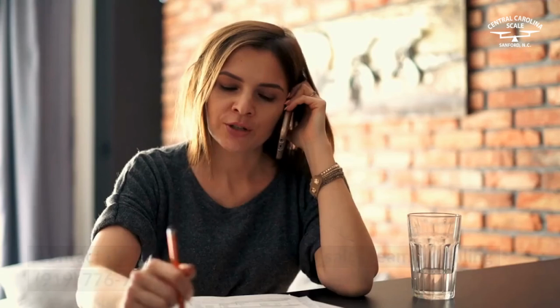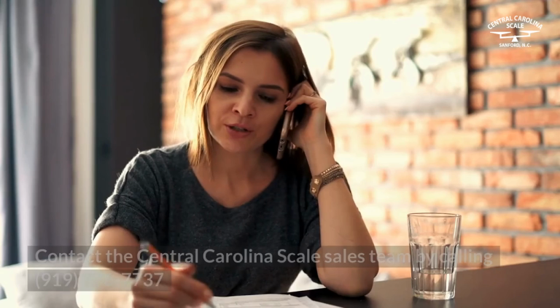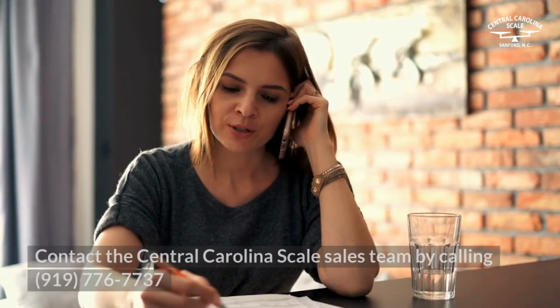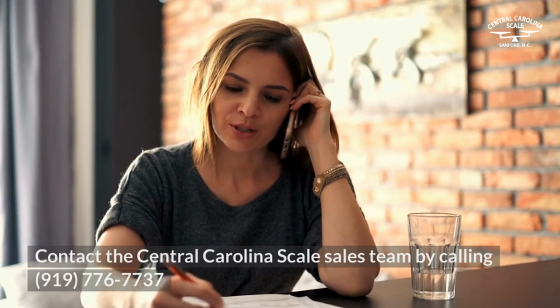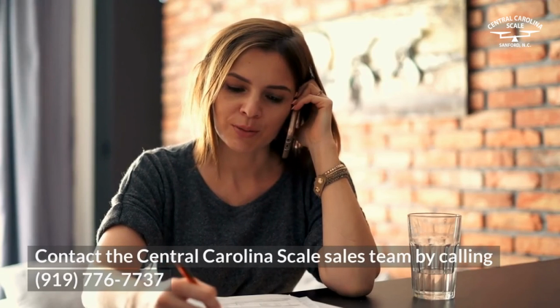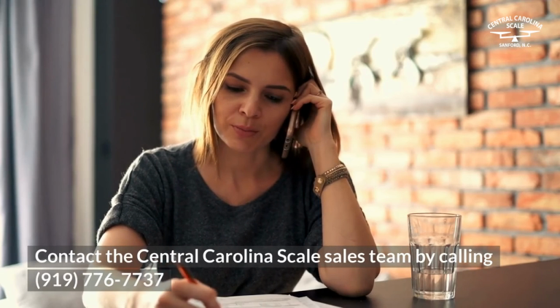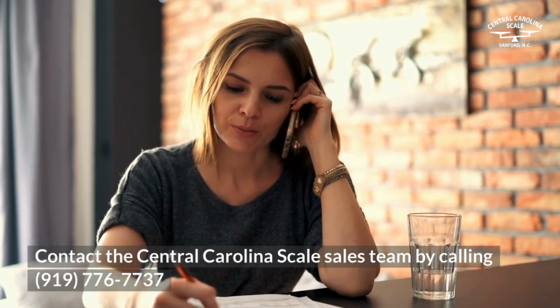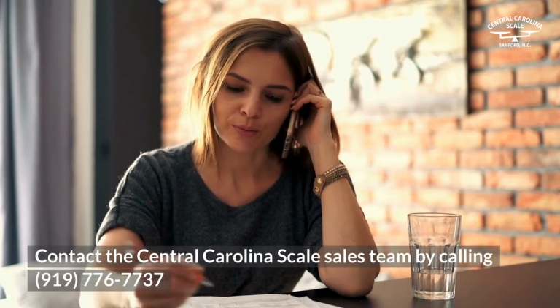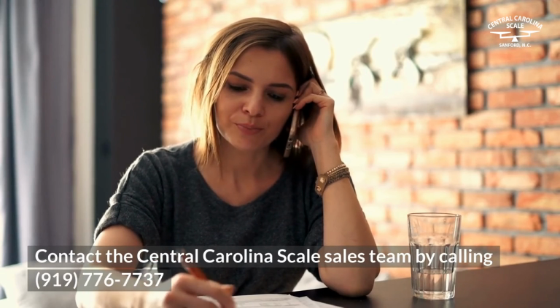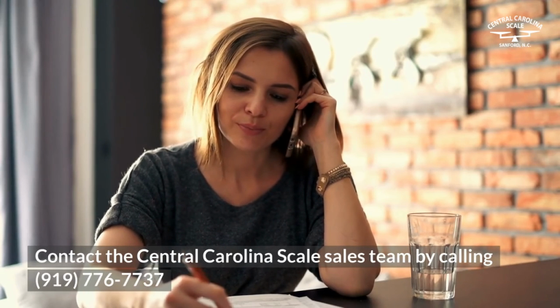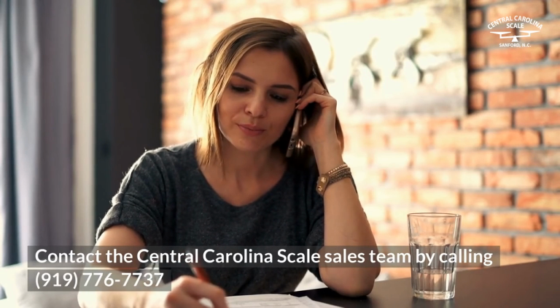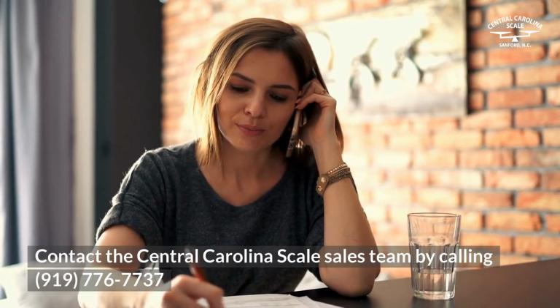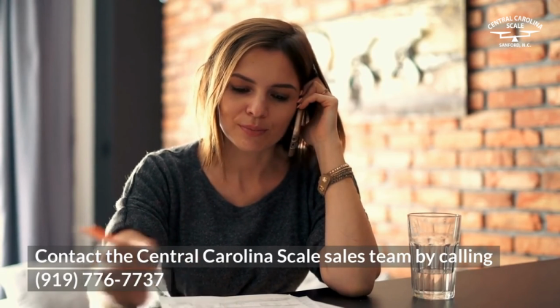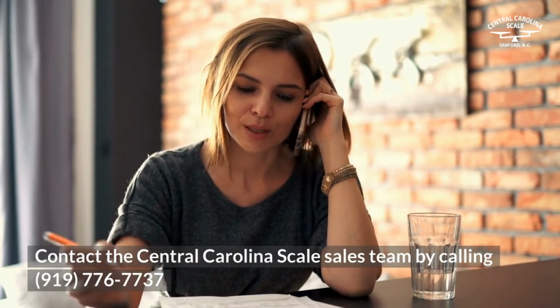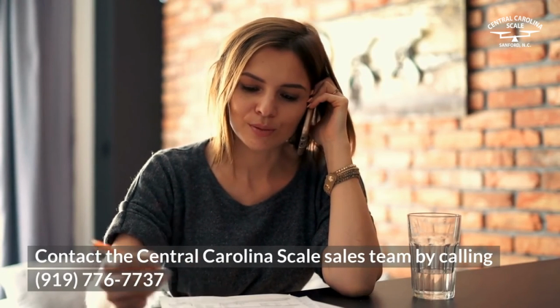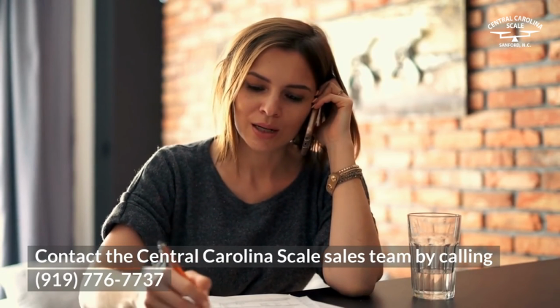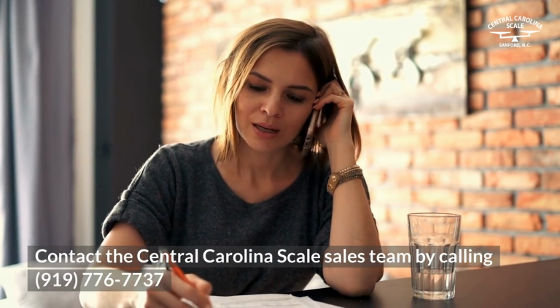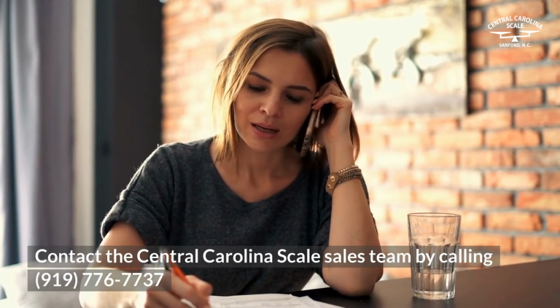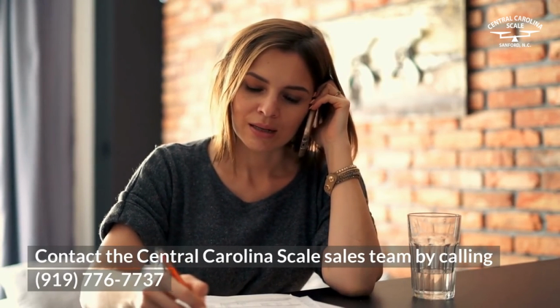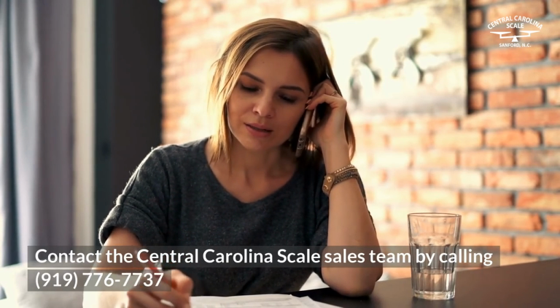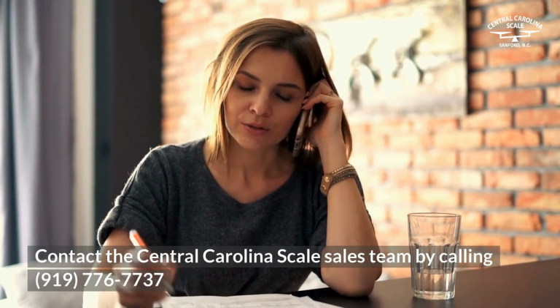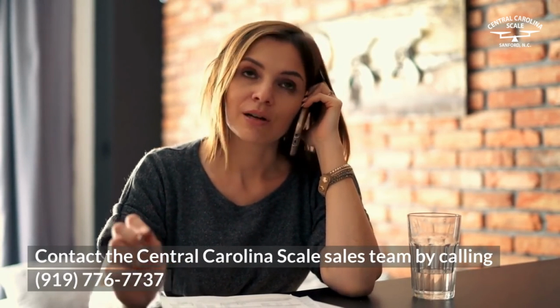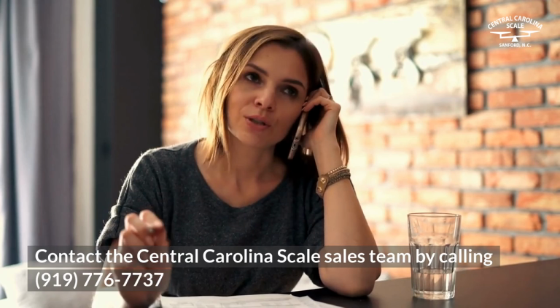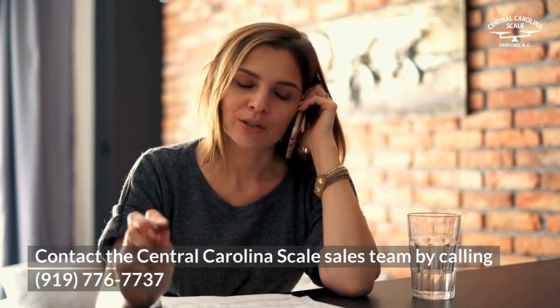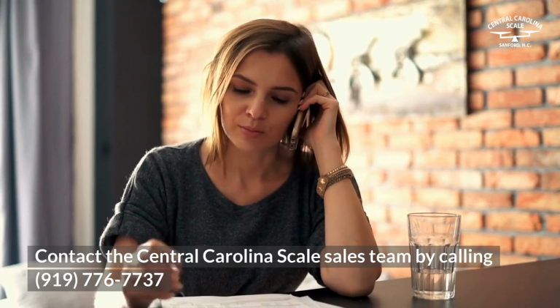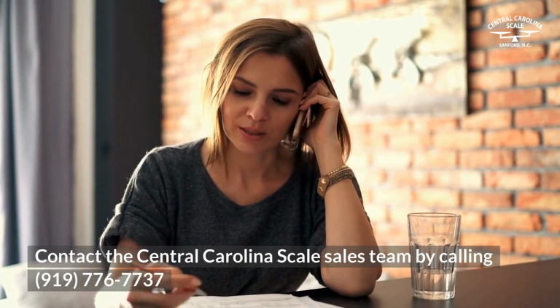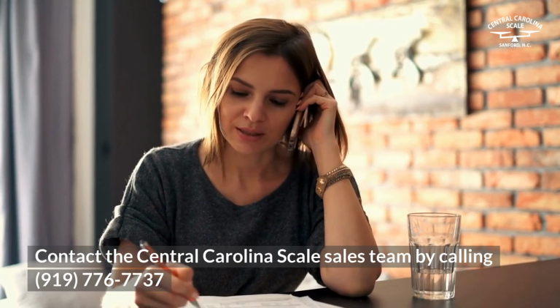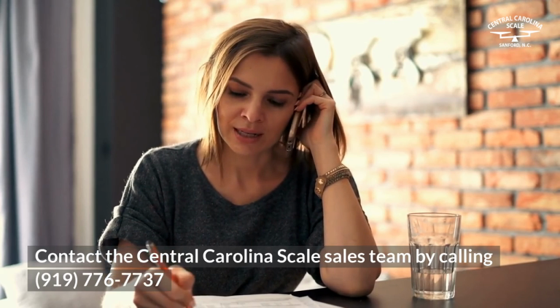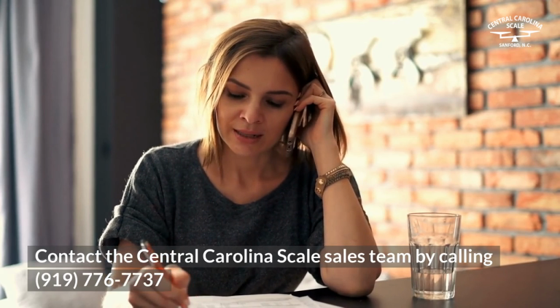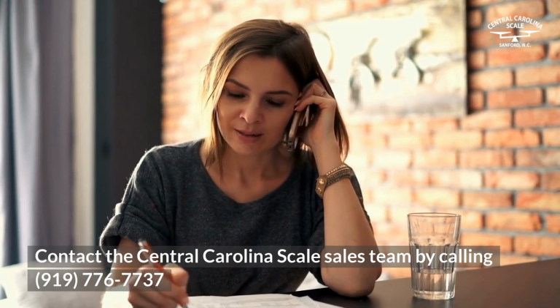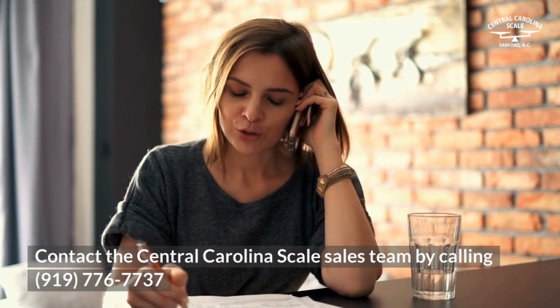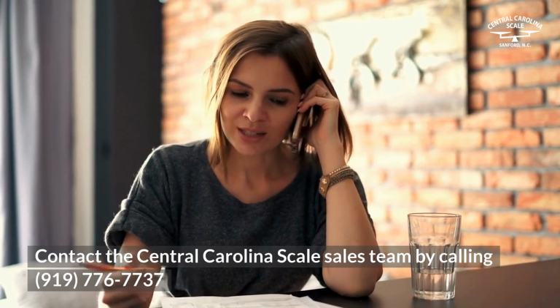Contact the Central Carolina Scale Sales Team by calling 919-776-7737.